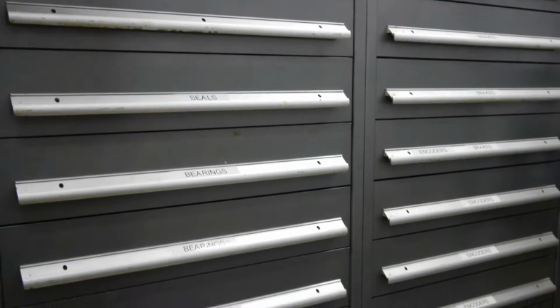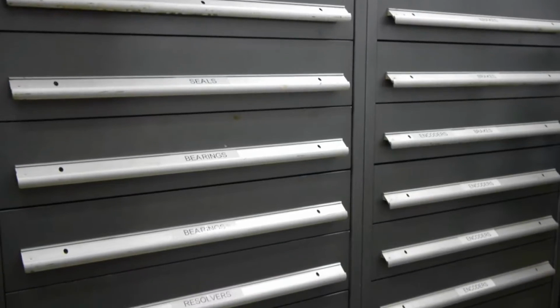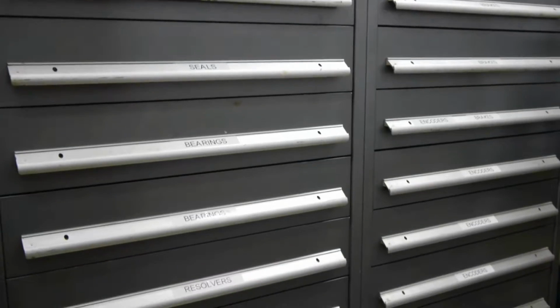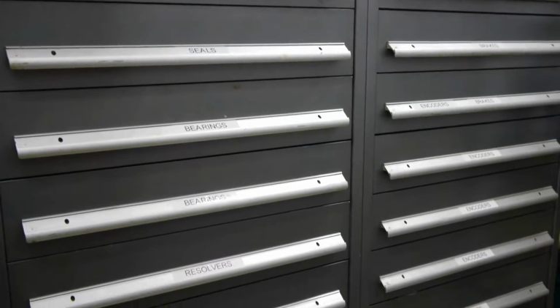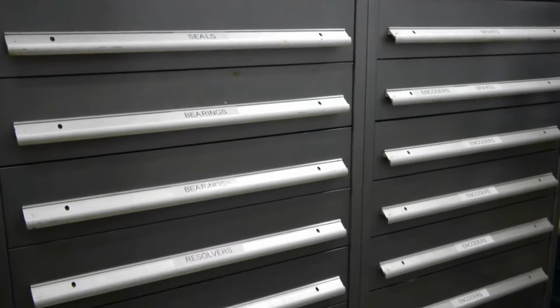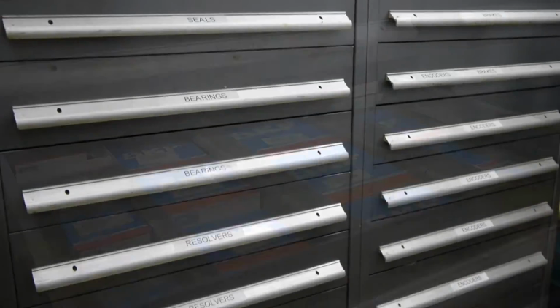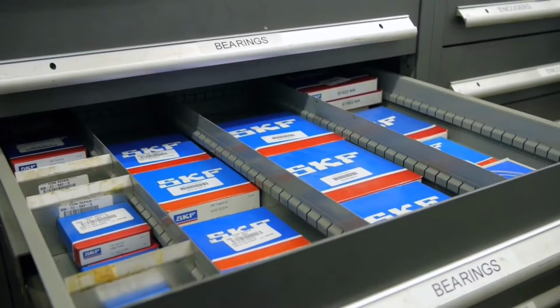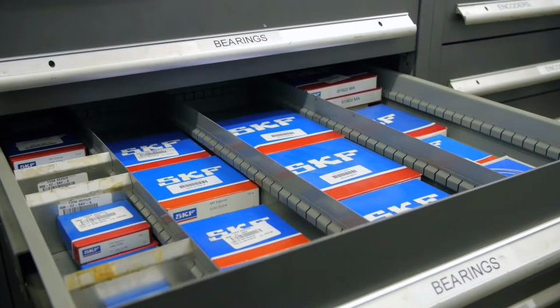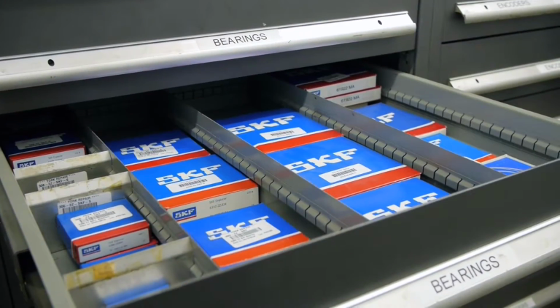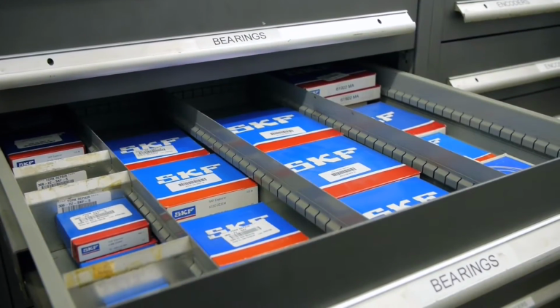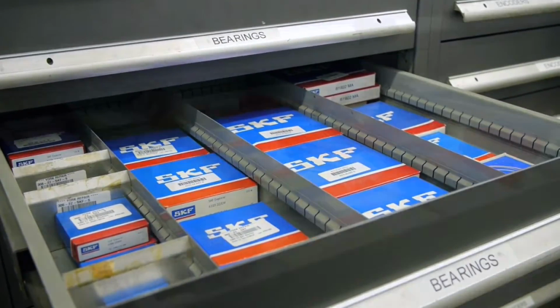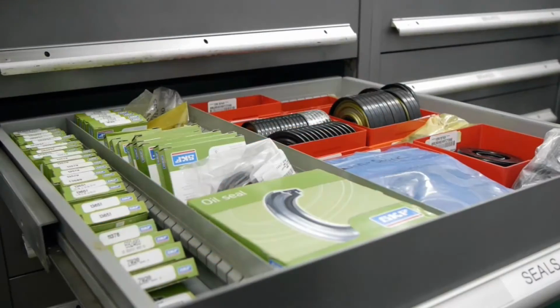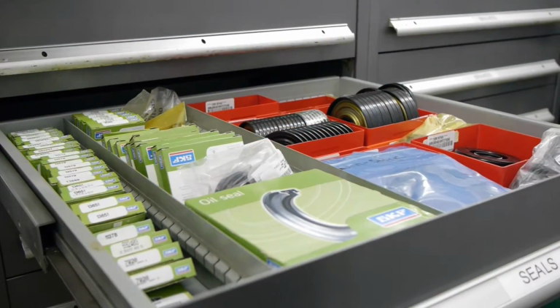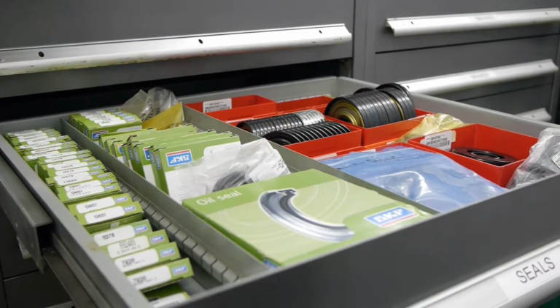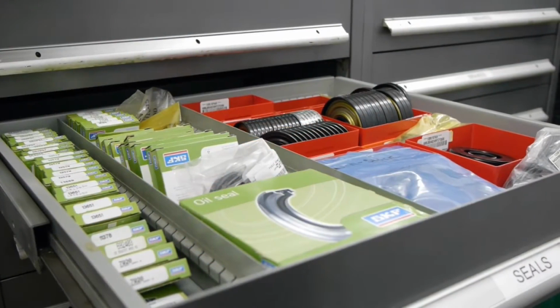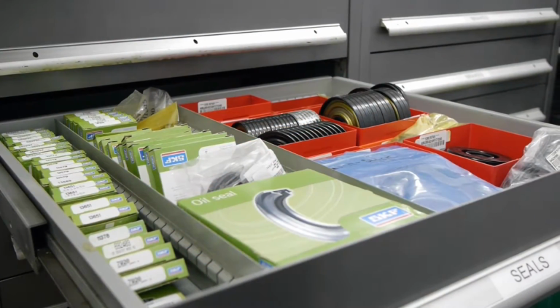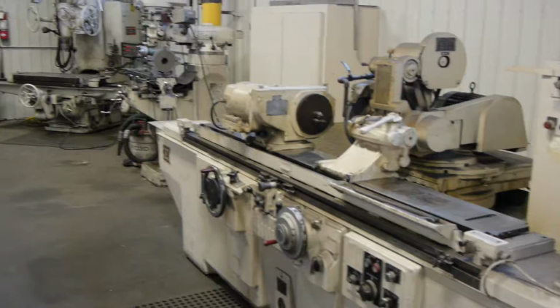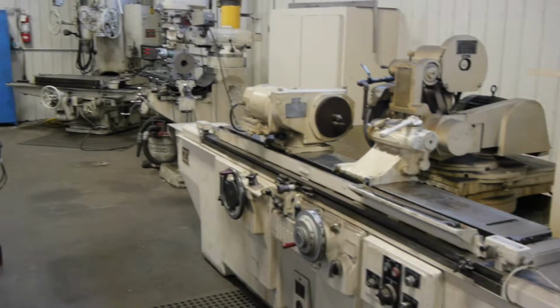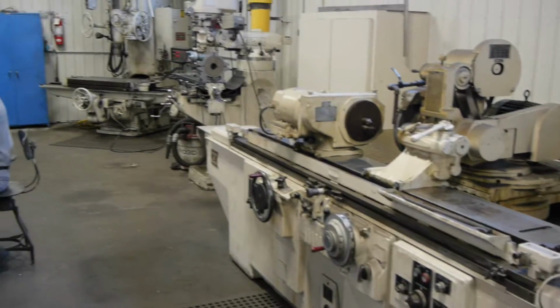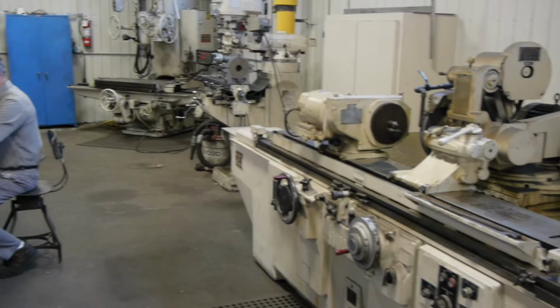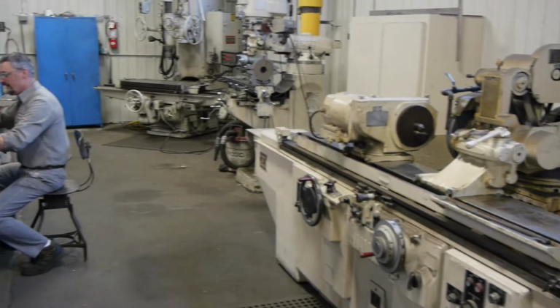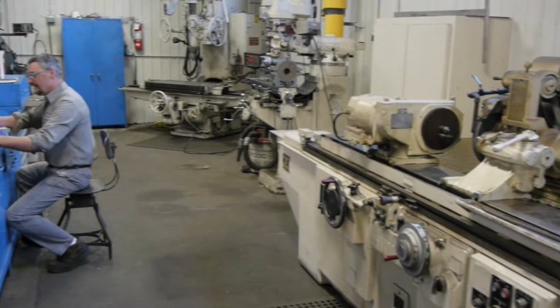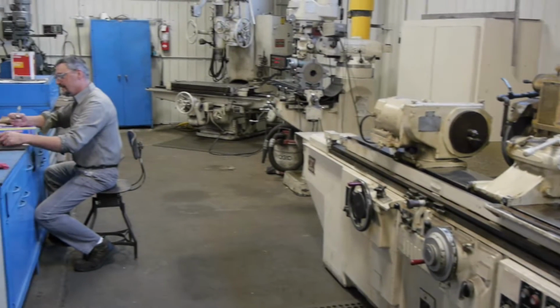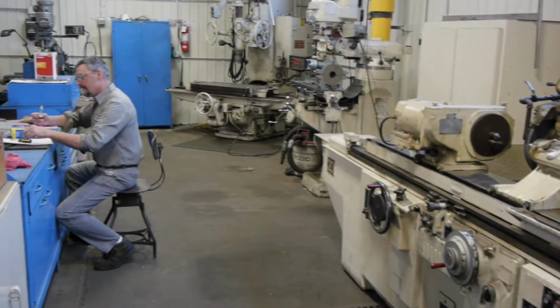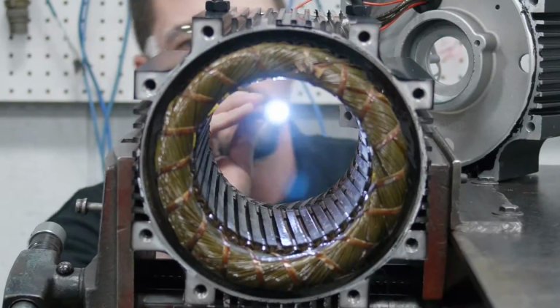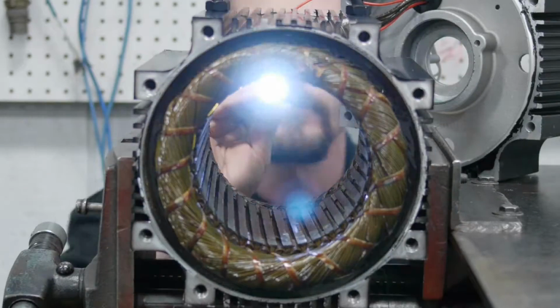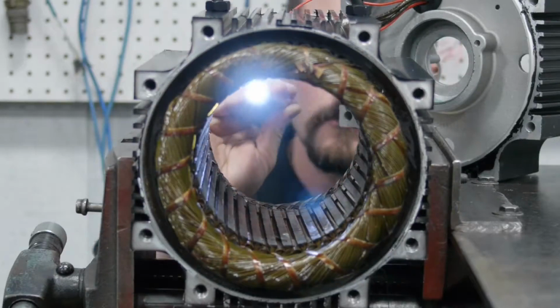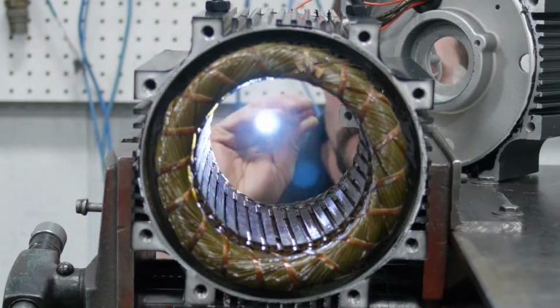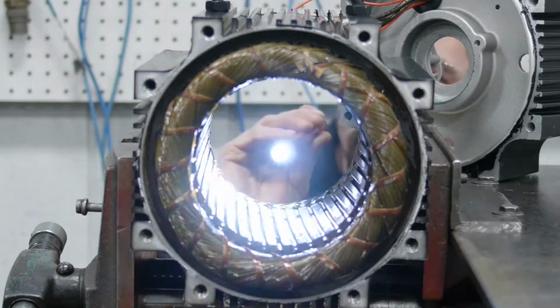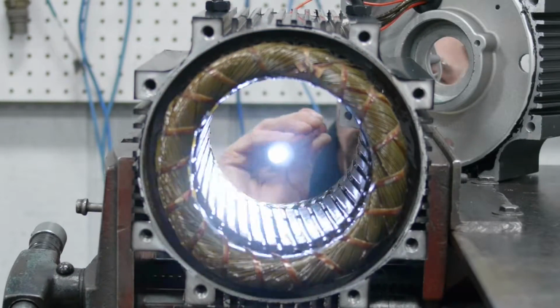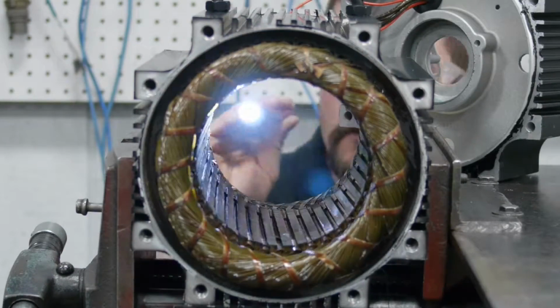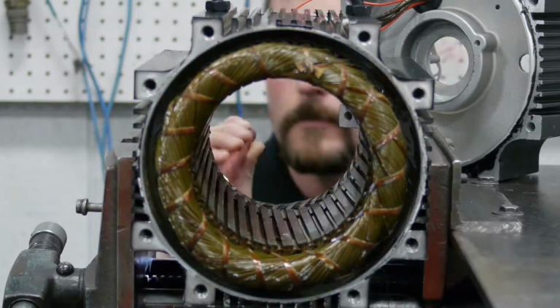In addition, we only use OEM parts in our repairs, and every step of the process, from machining to winding, is completed in-house.